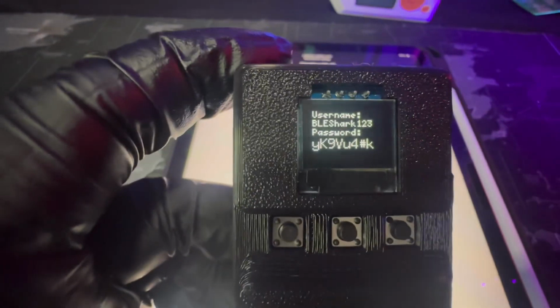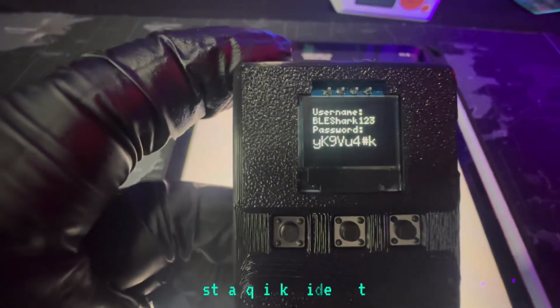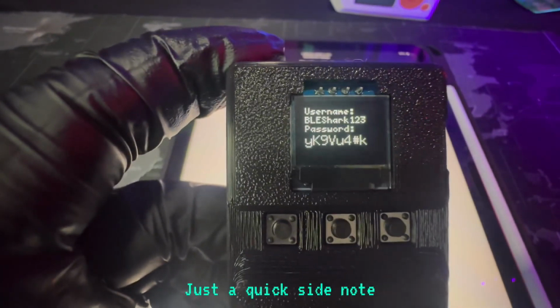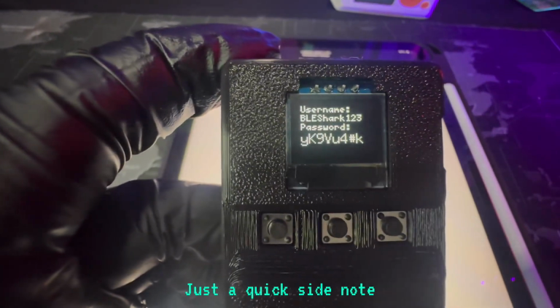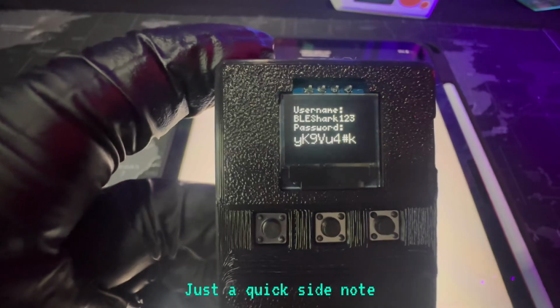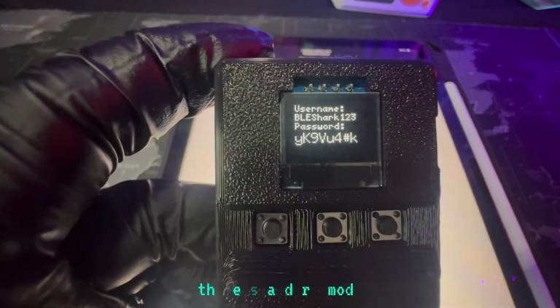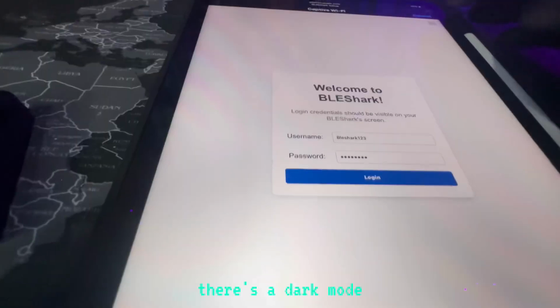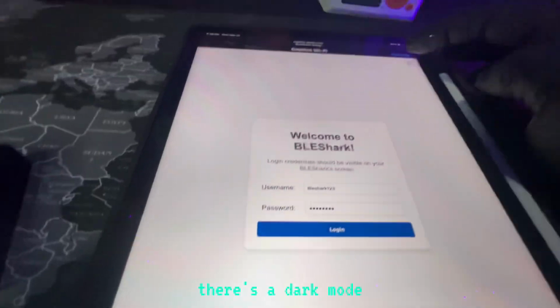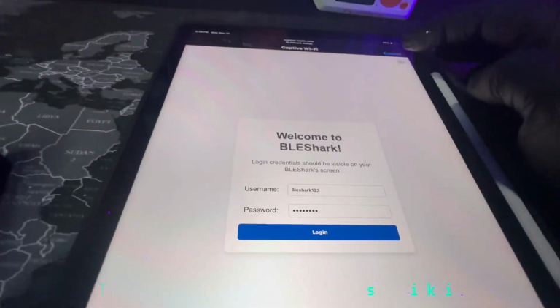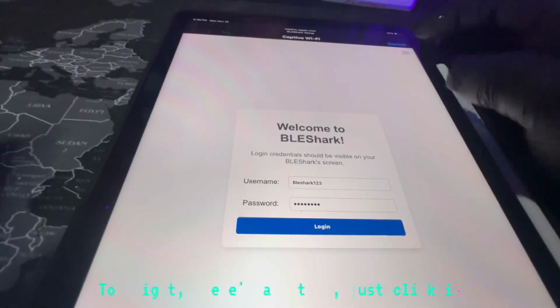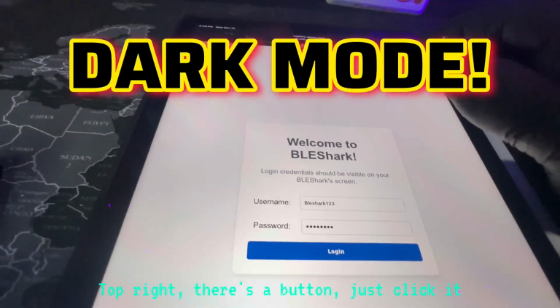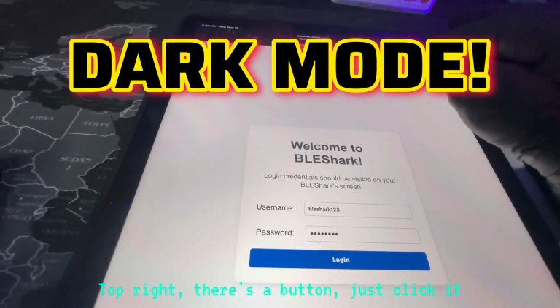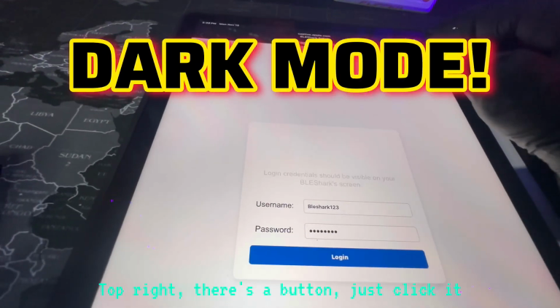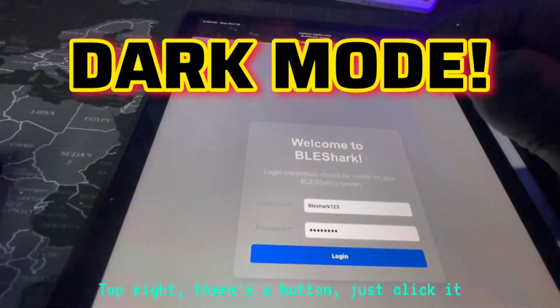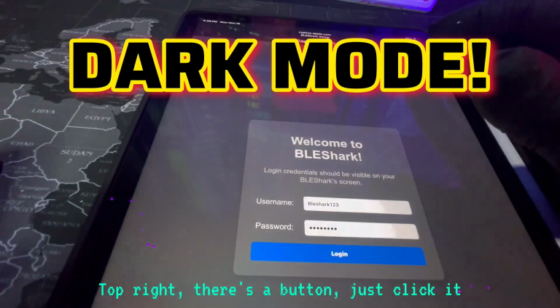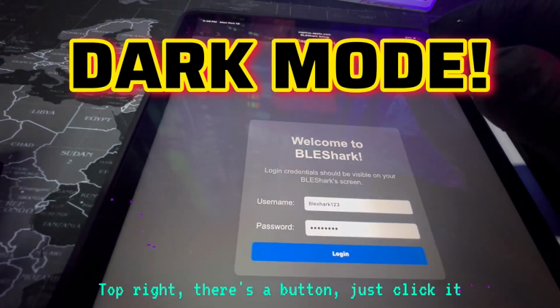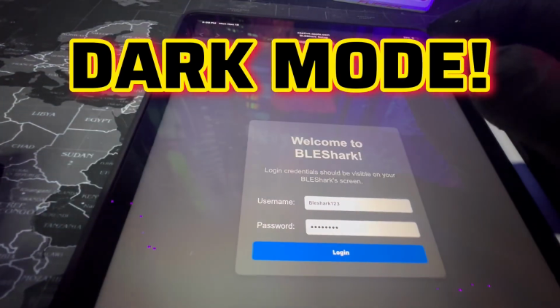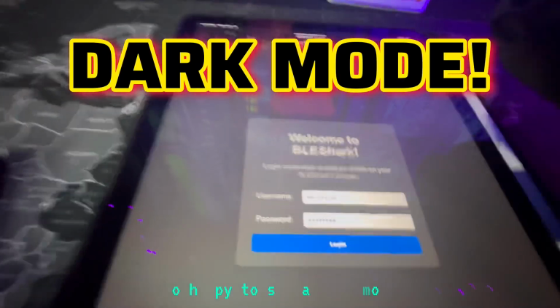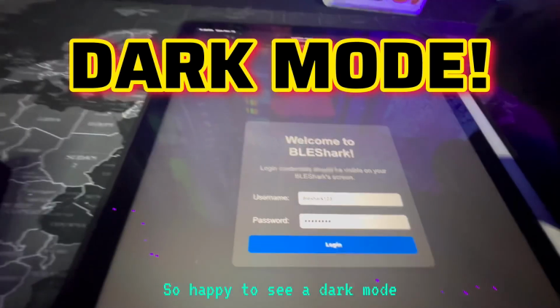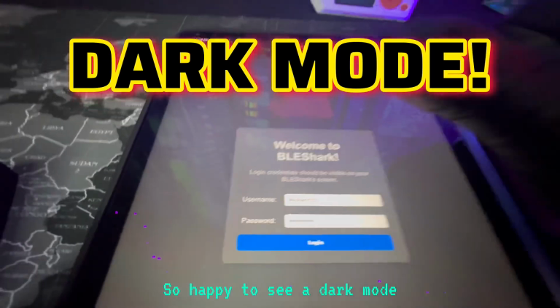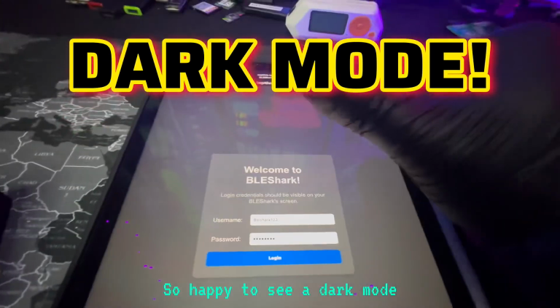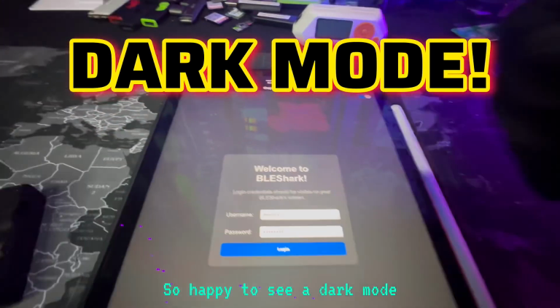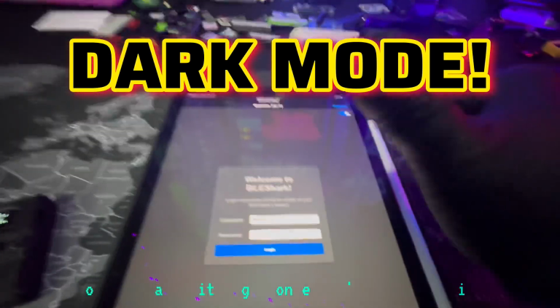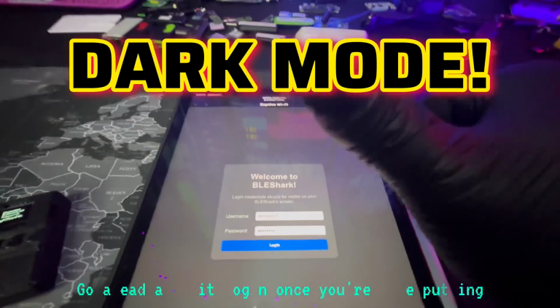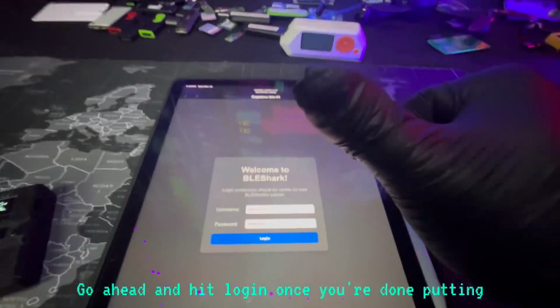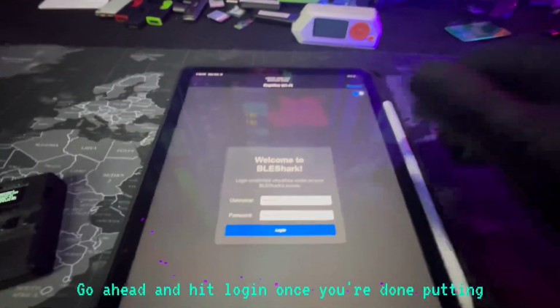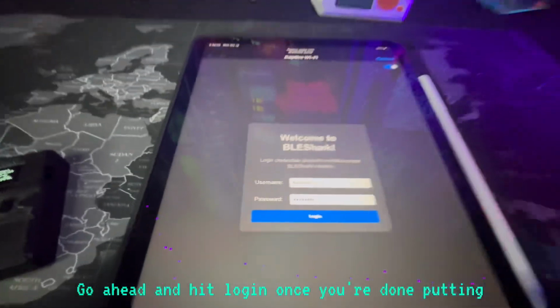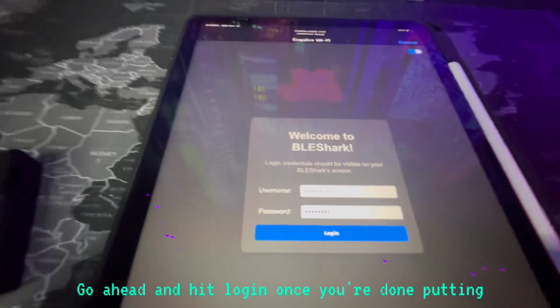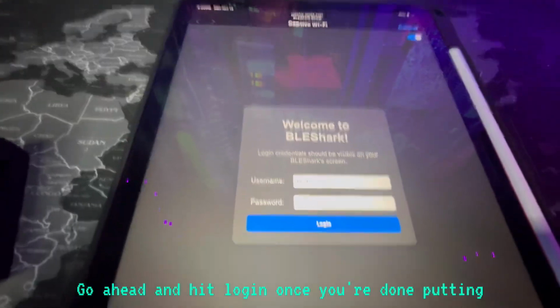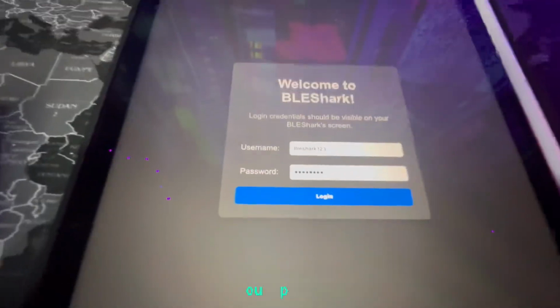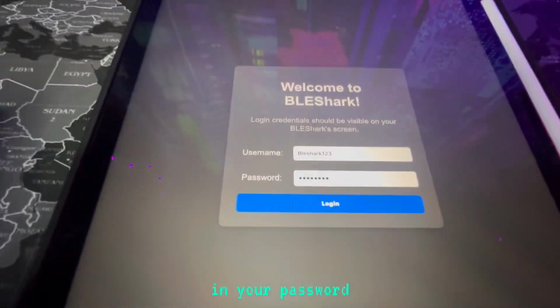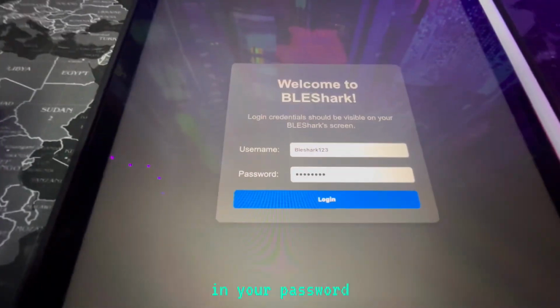Just a quick side note, there's a dark mode. Top right, there's a button — just click it. So happy to see a dark mode. Go ahead and hit Login once you're done putting in your password.